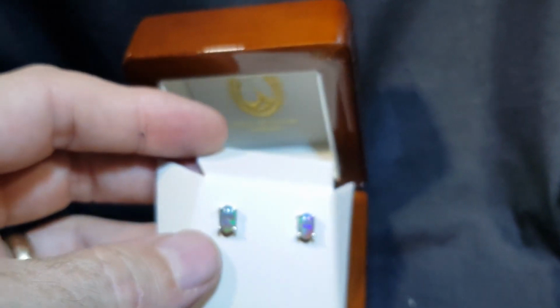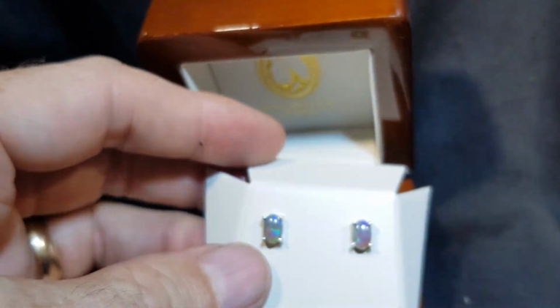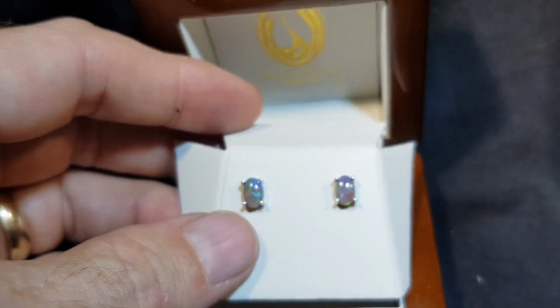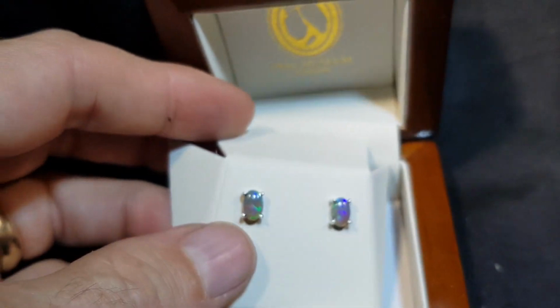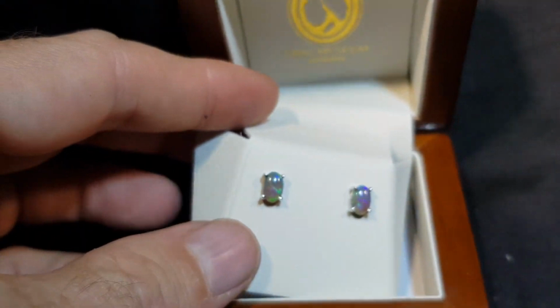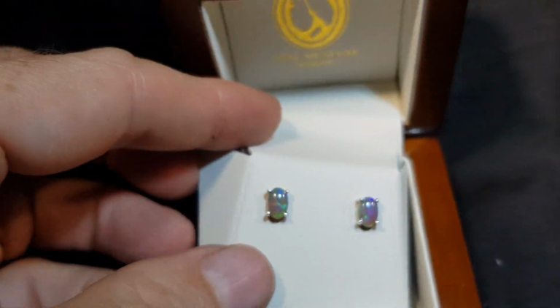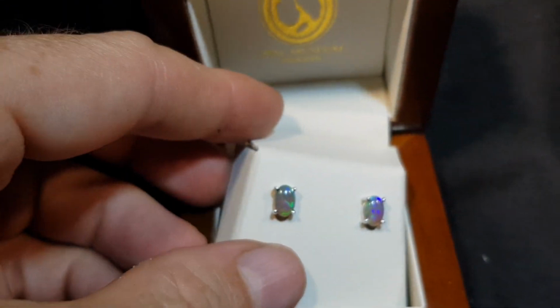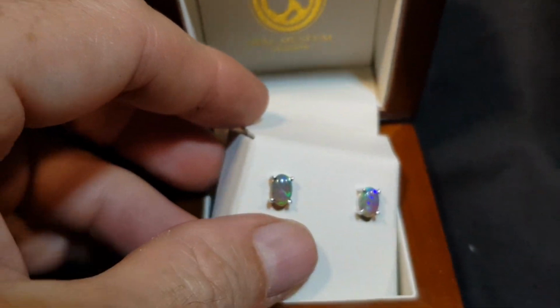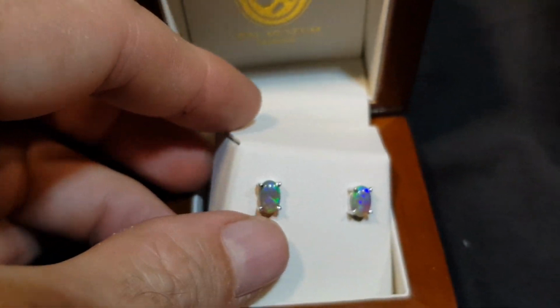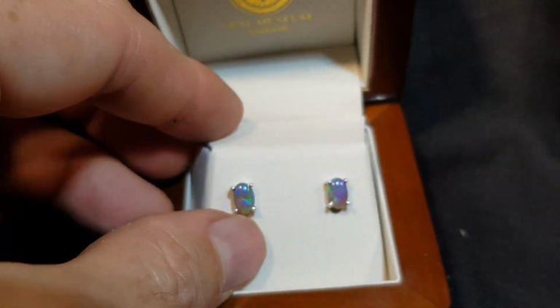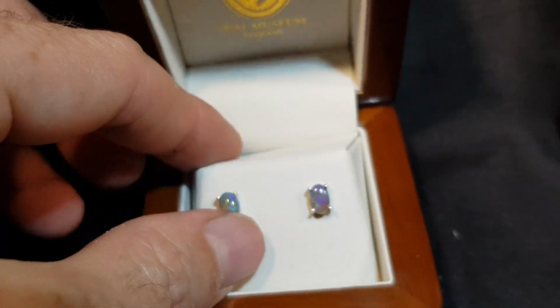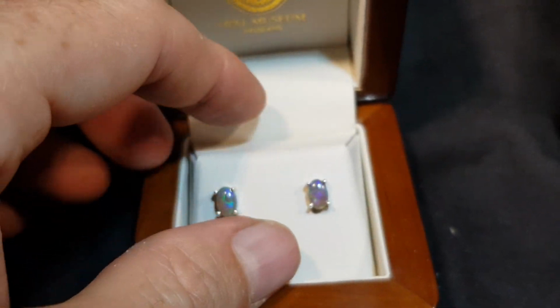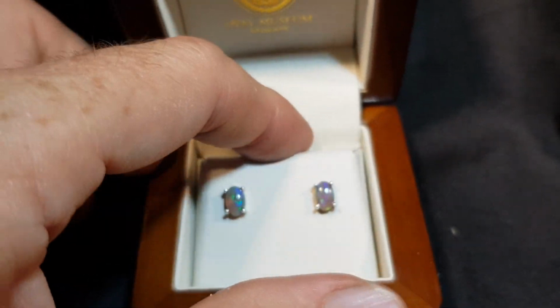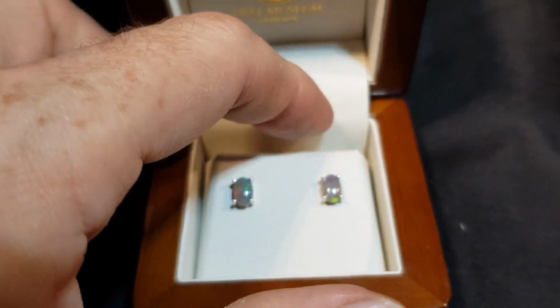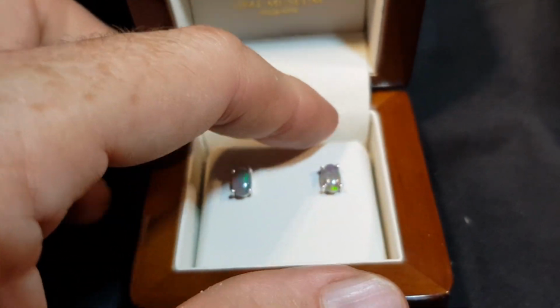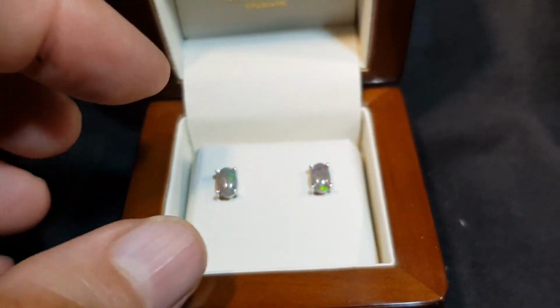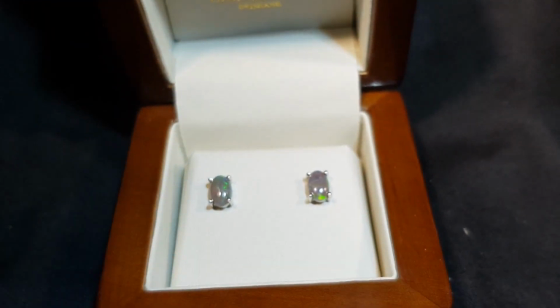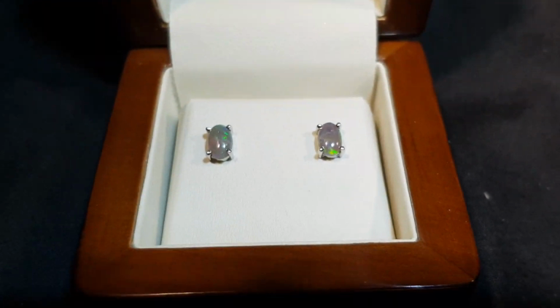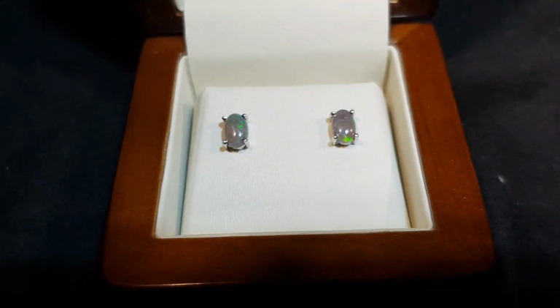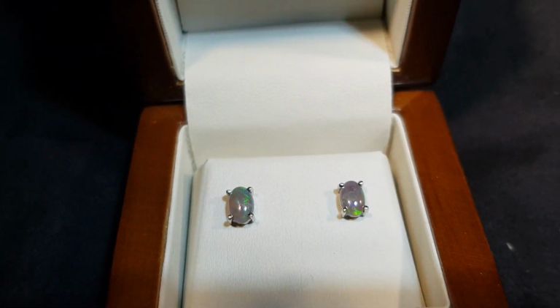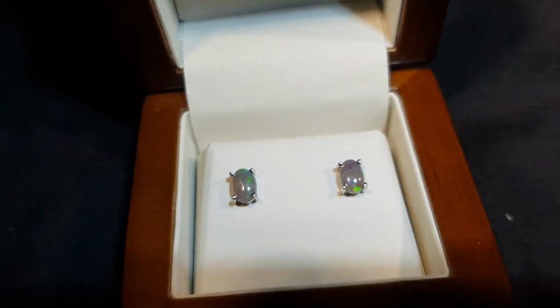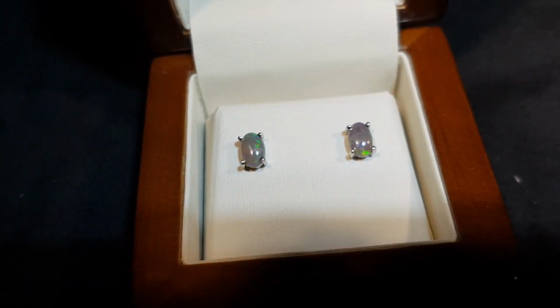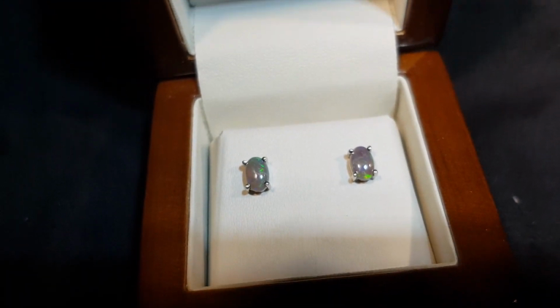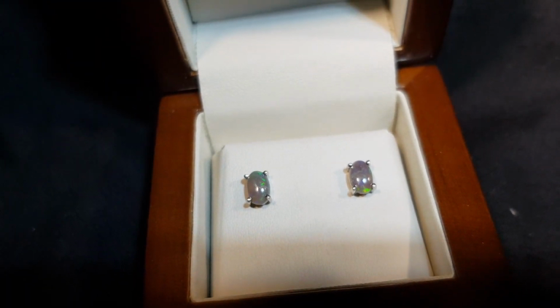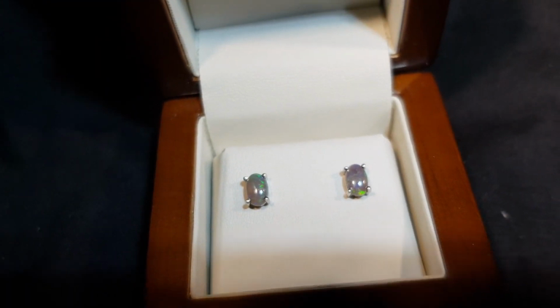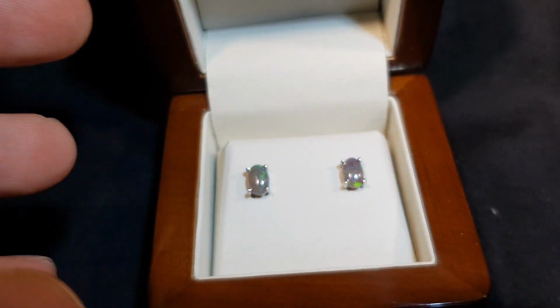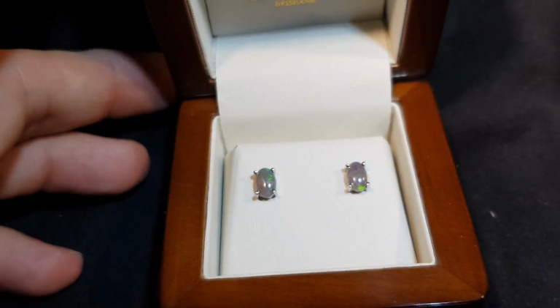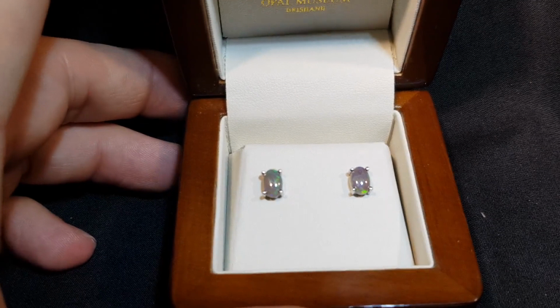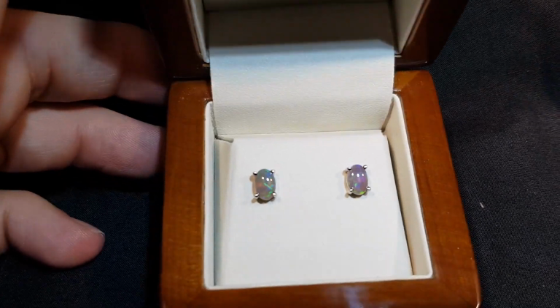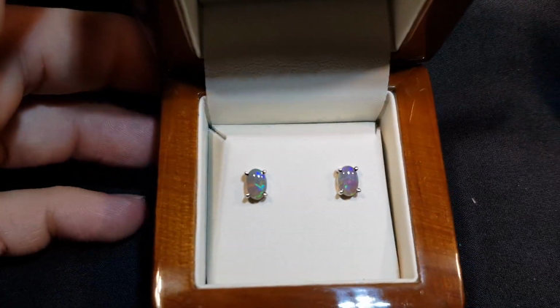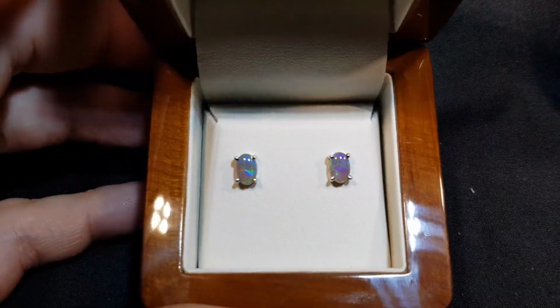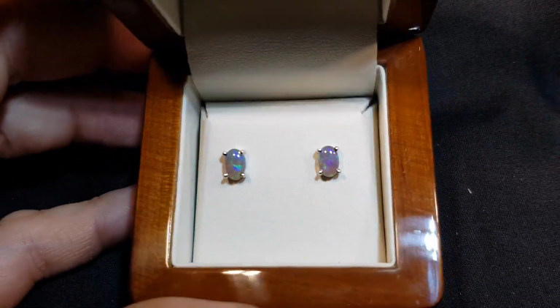These are not doublets, they're not triplets, they're not synthetics. These are 100% natural opals and they come from Lightning Ridge.